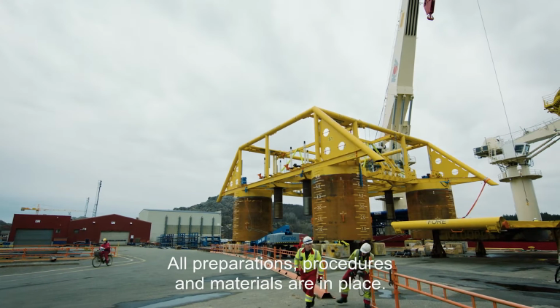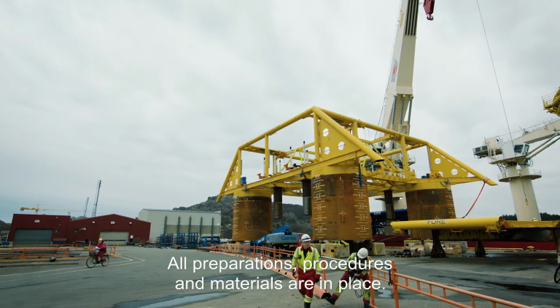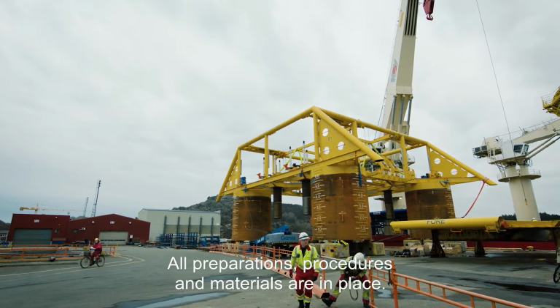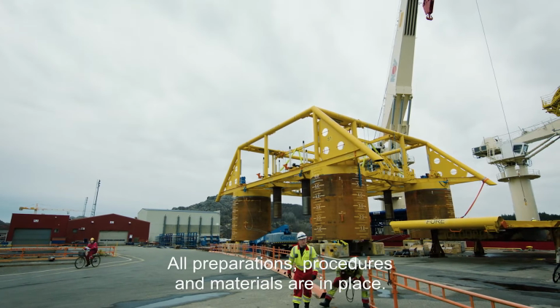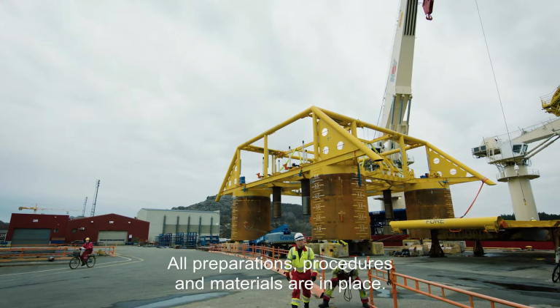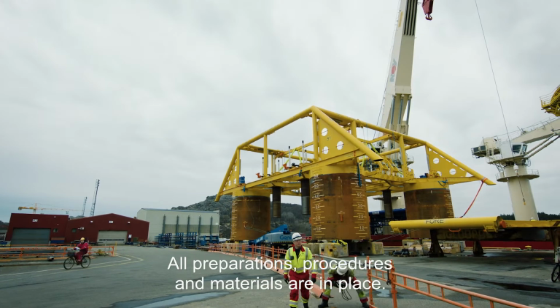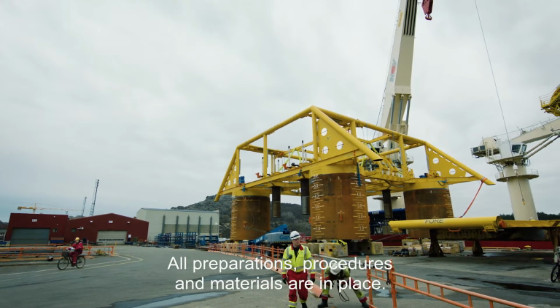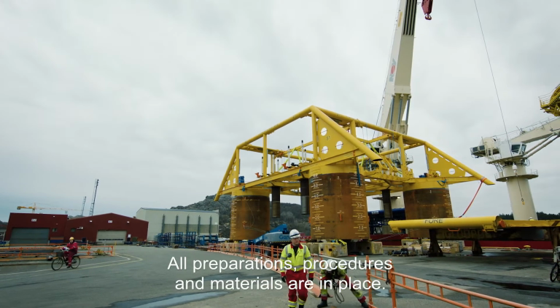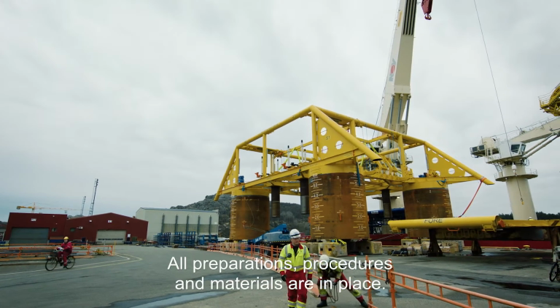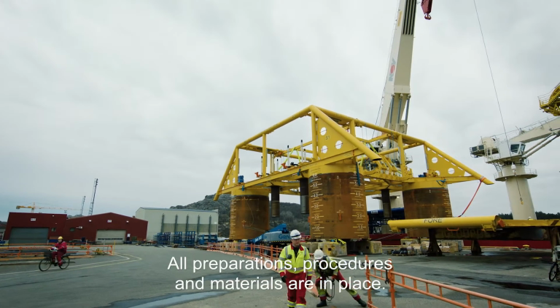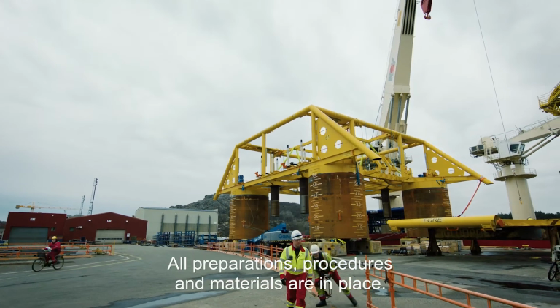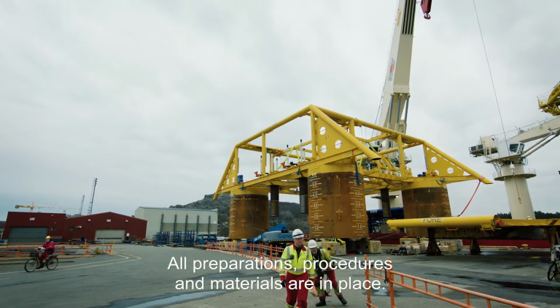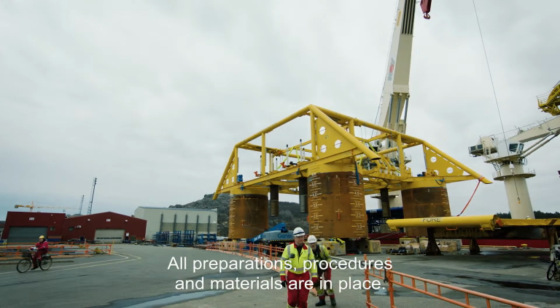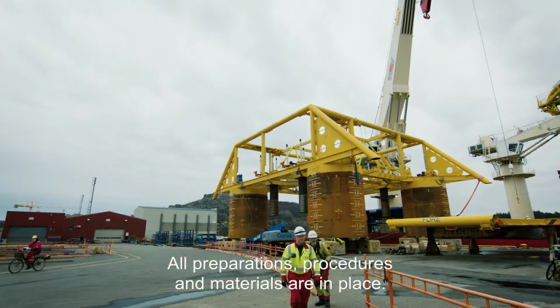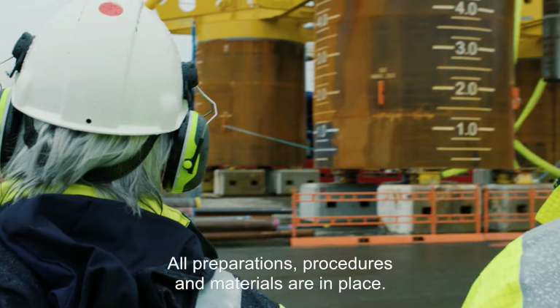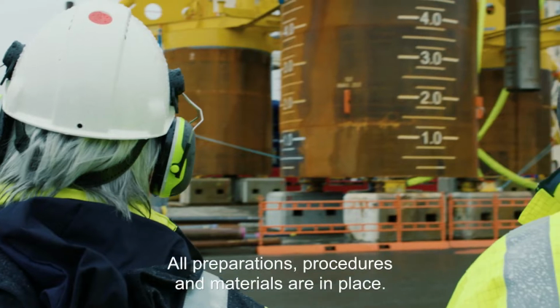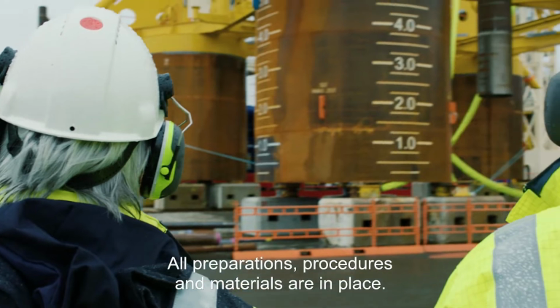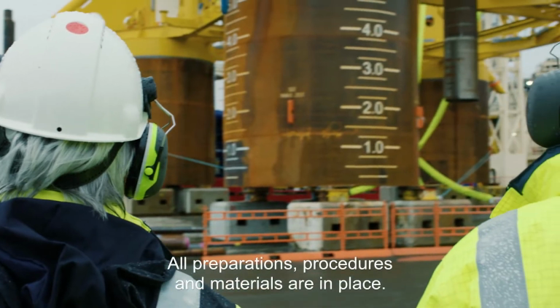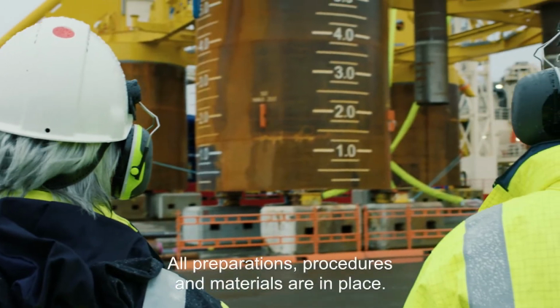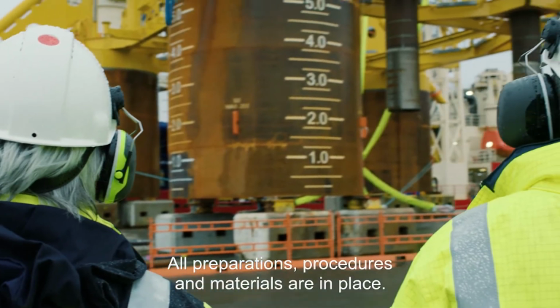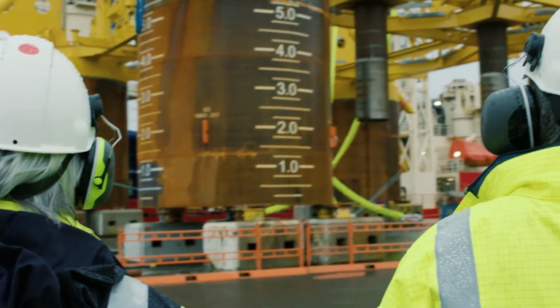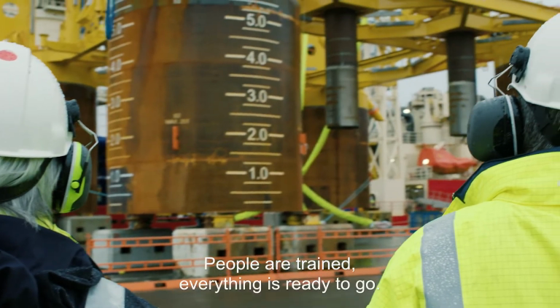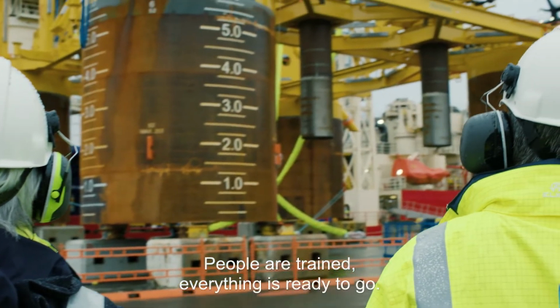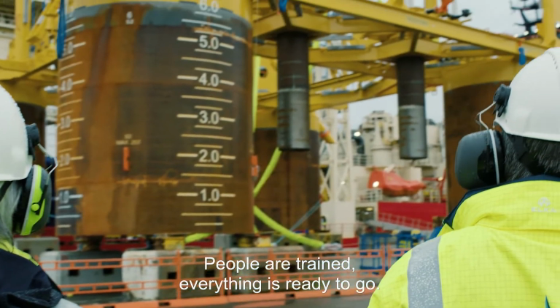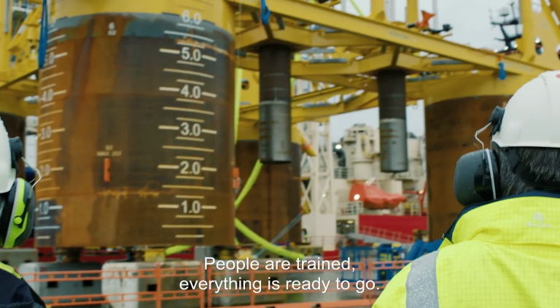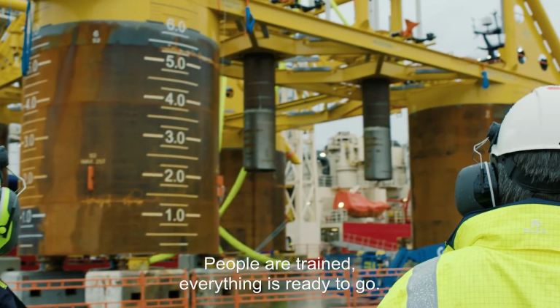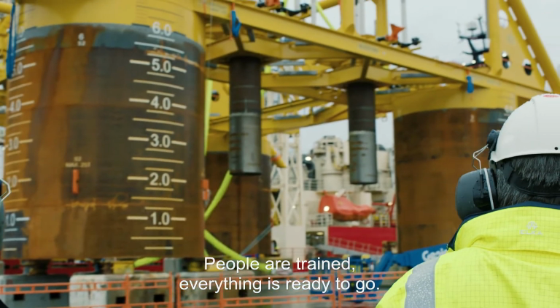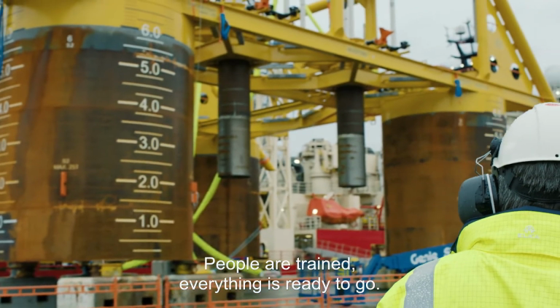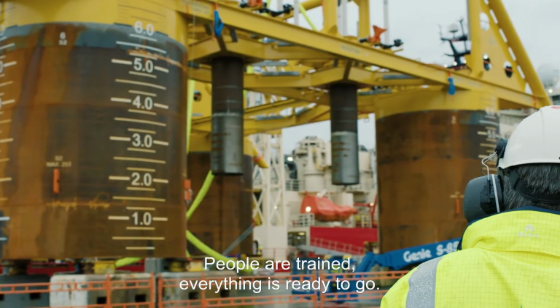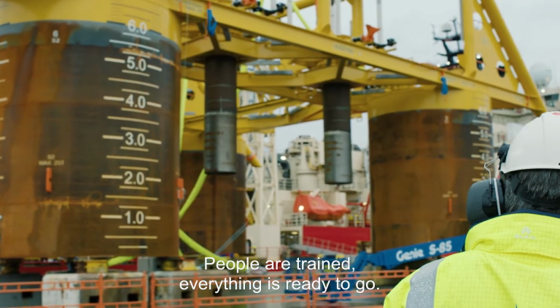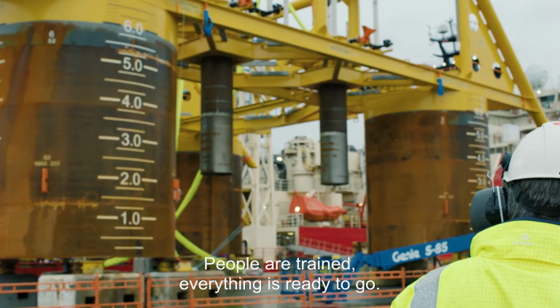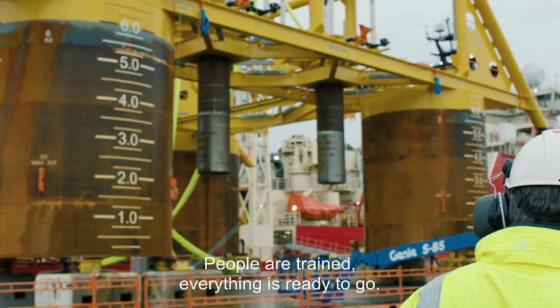All the preparations are in place — all the procedures, all the materials, people are trained, everything's ready to go.